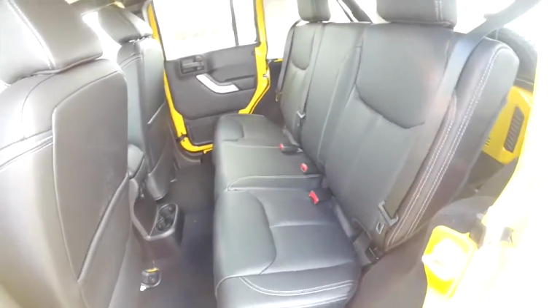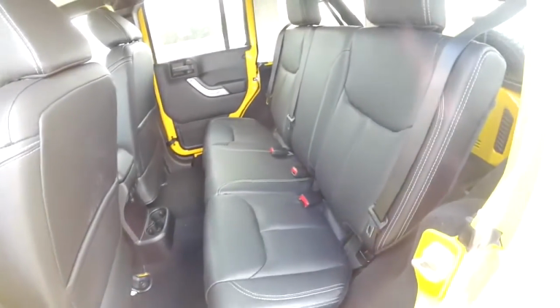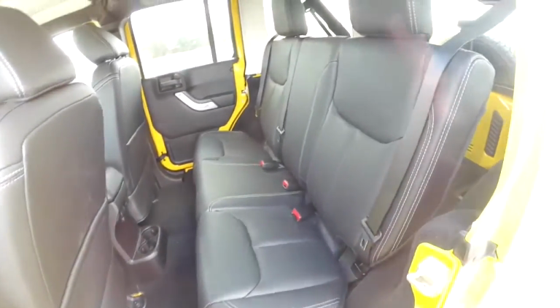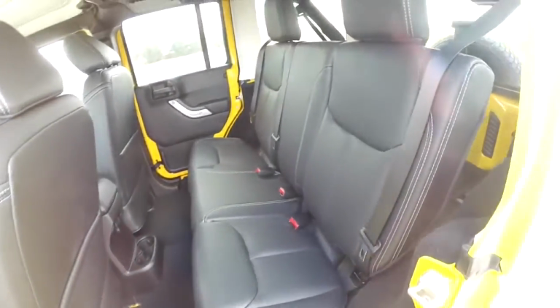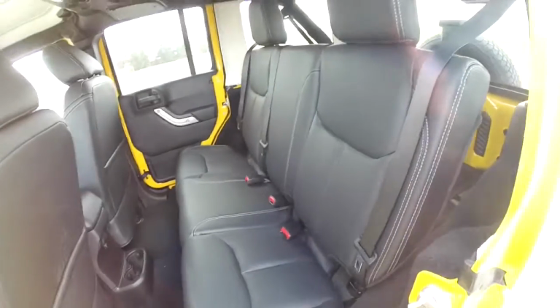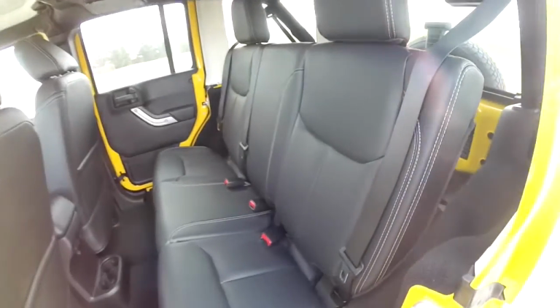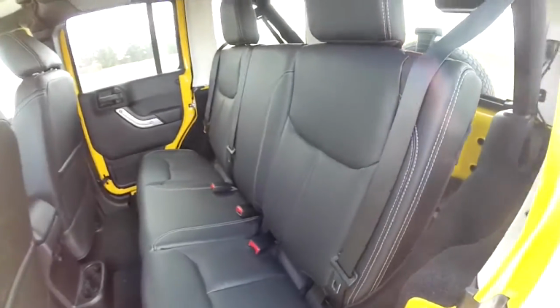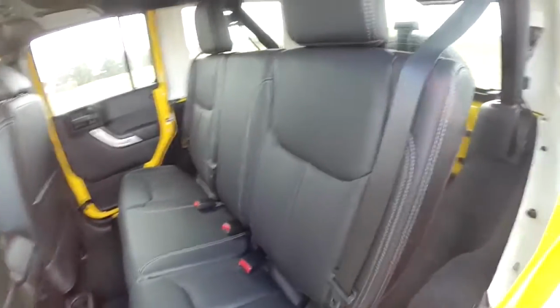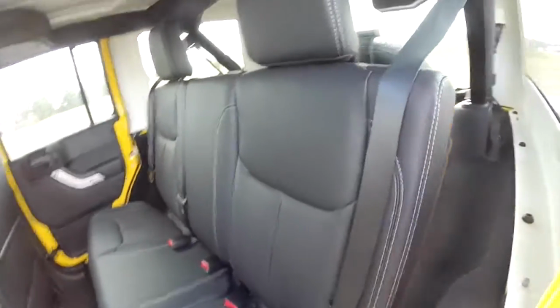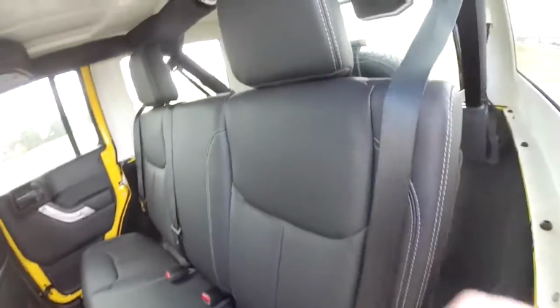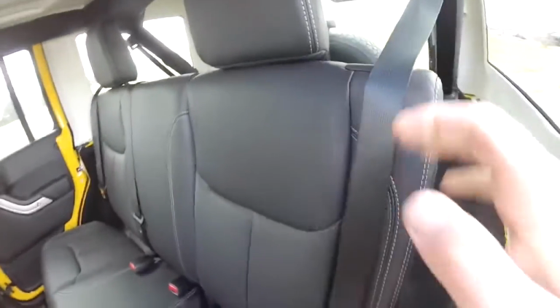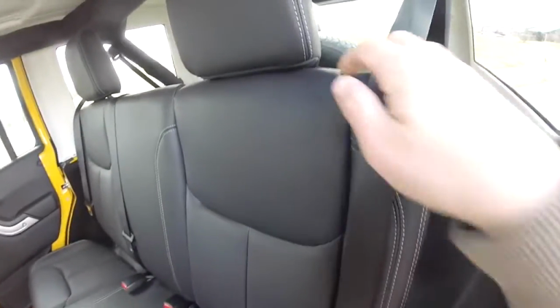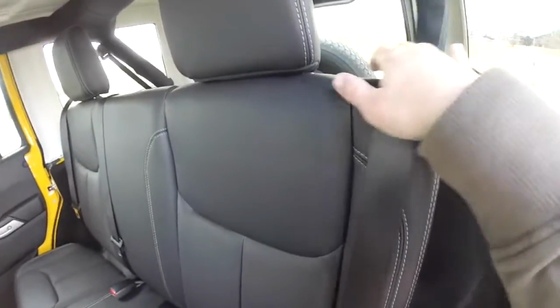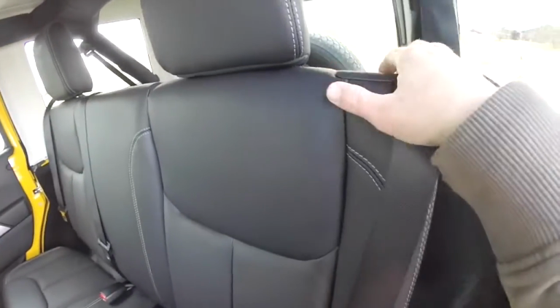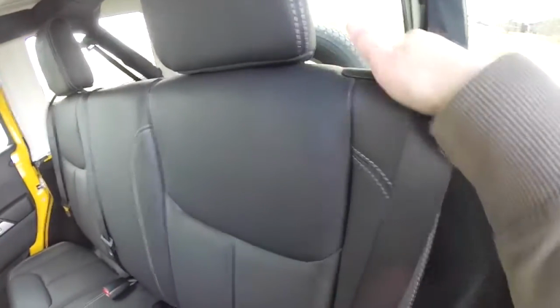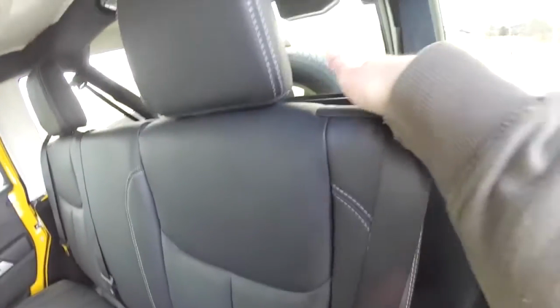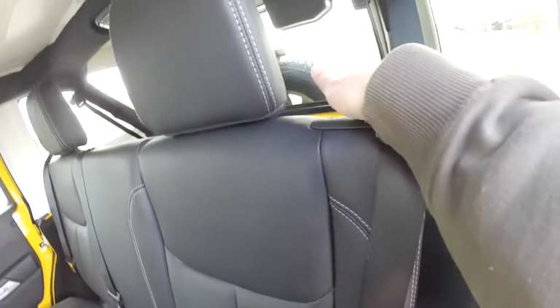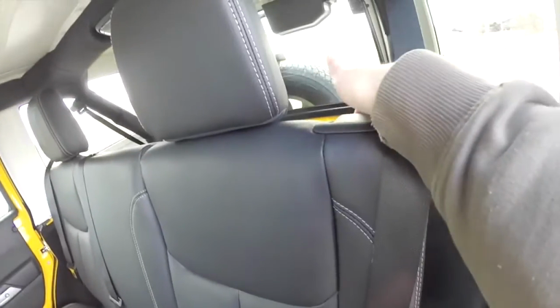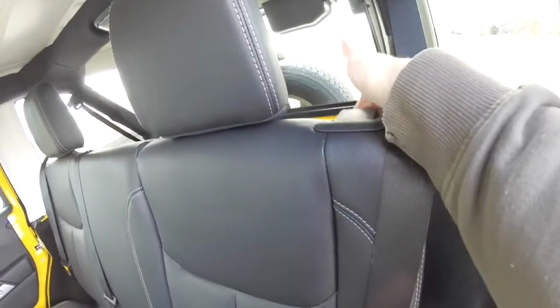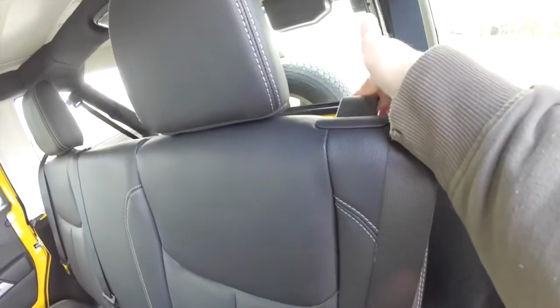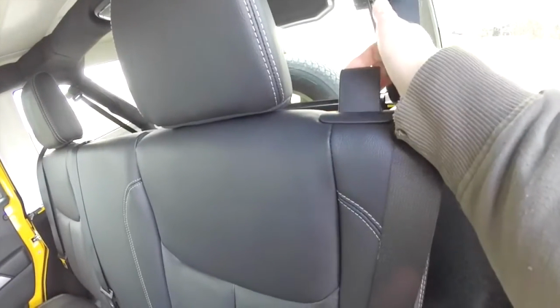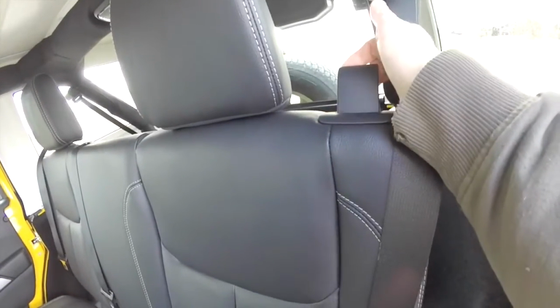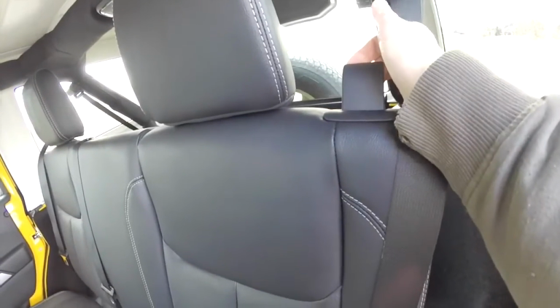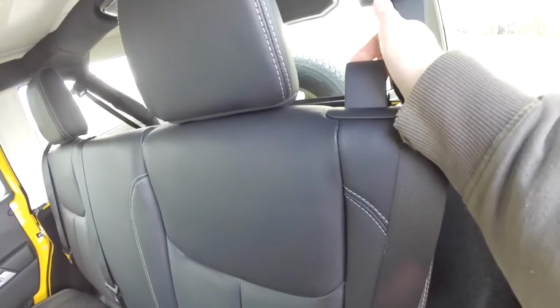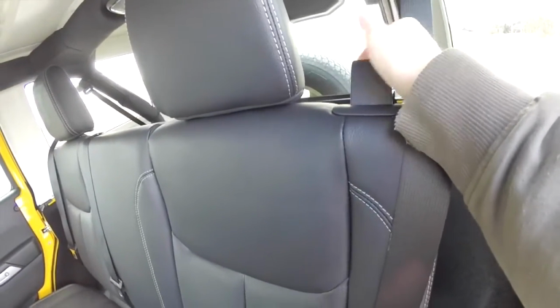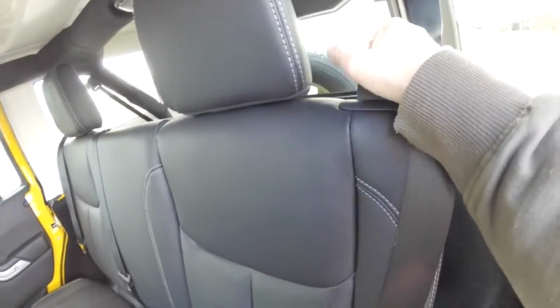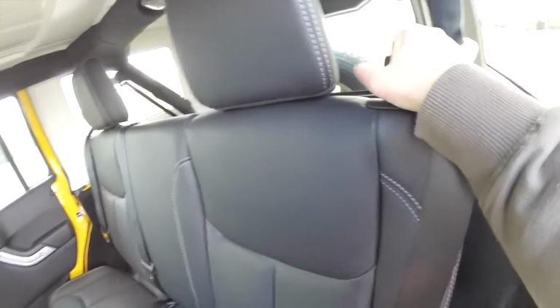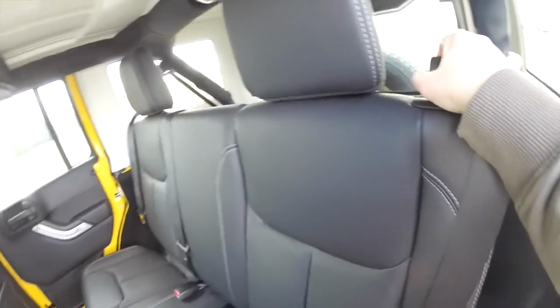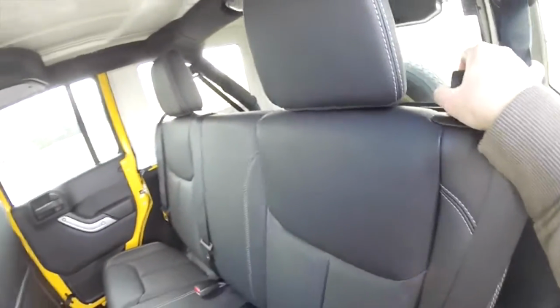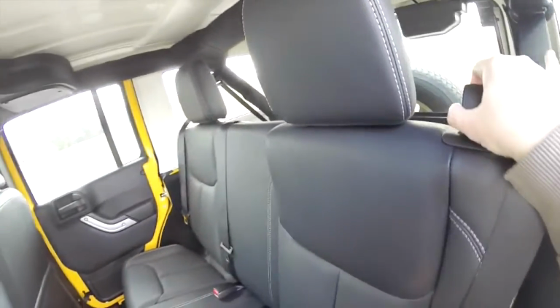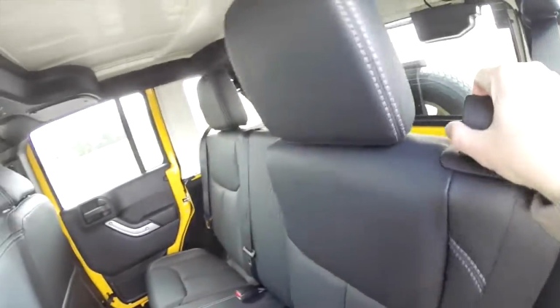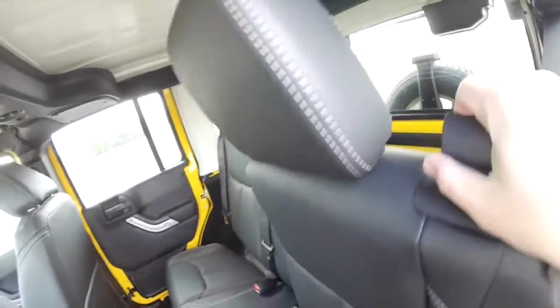To fold the seats, it's easy. Just locate the lever at the top of the seat and pull forward.